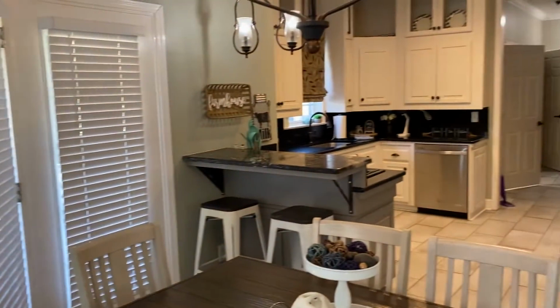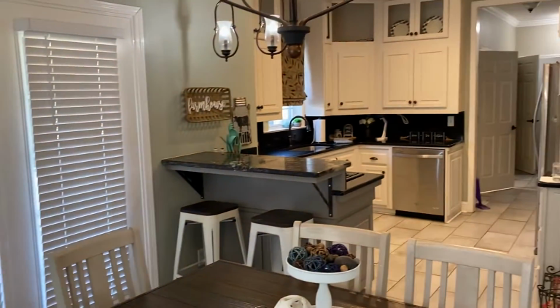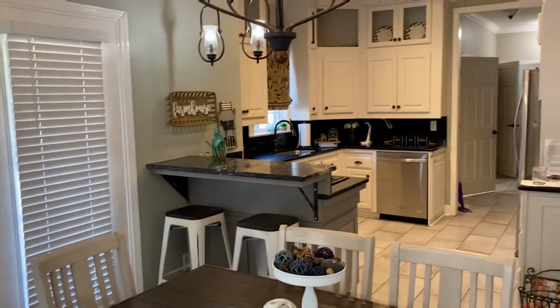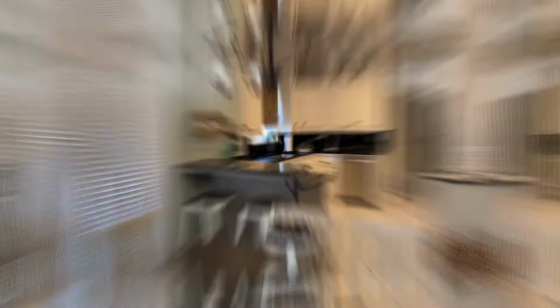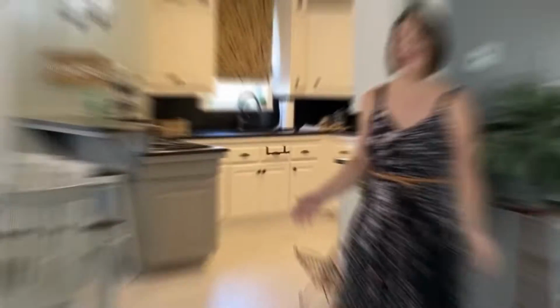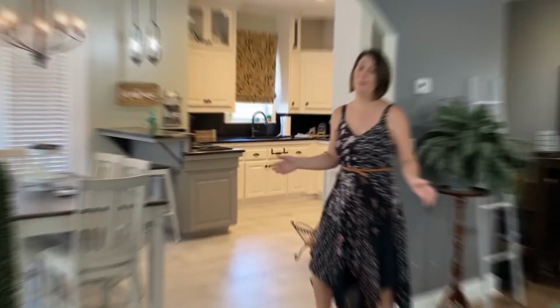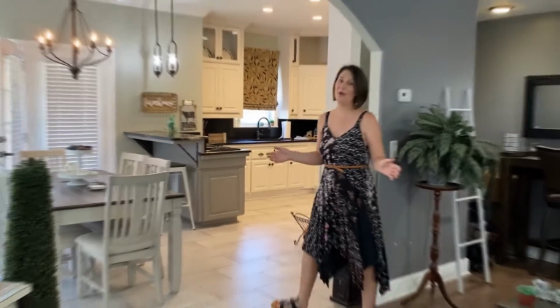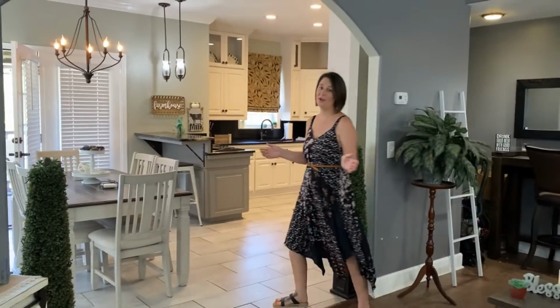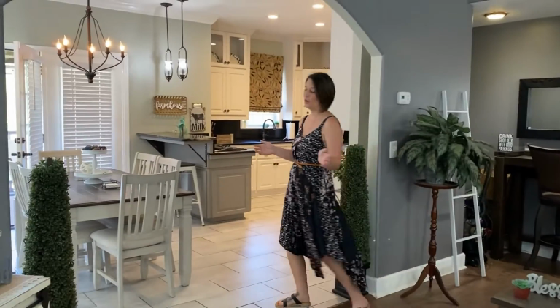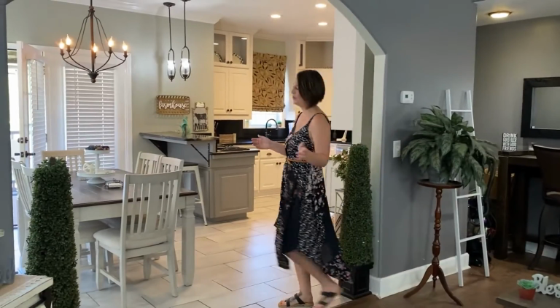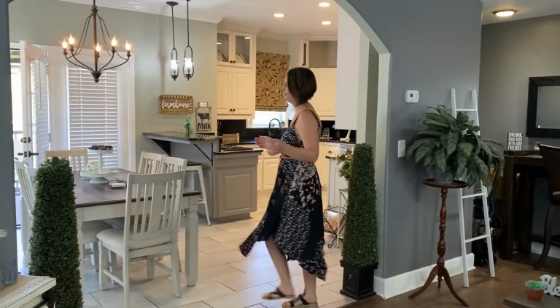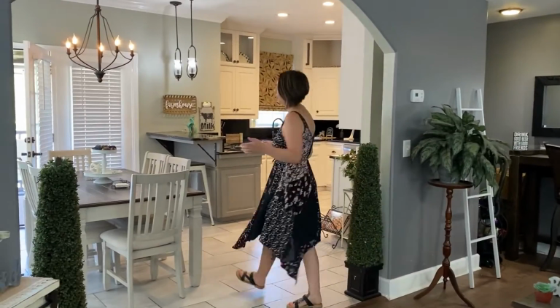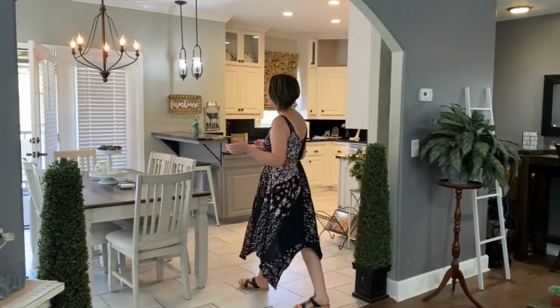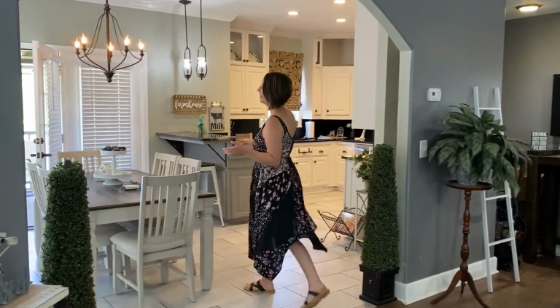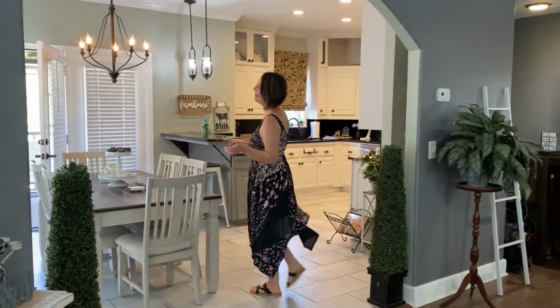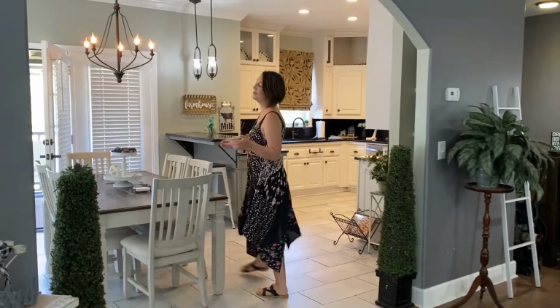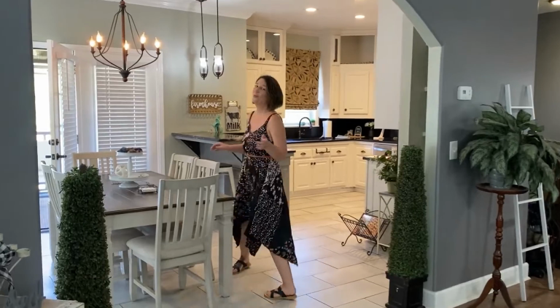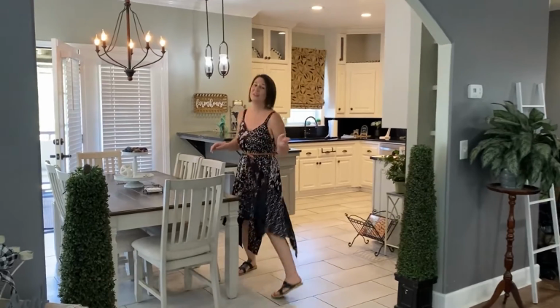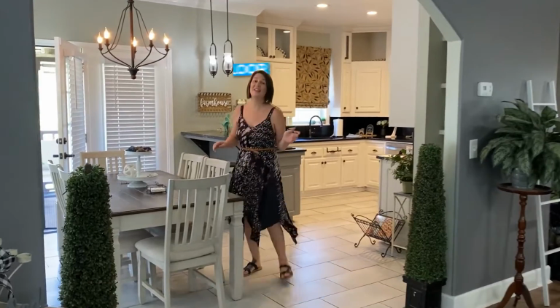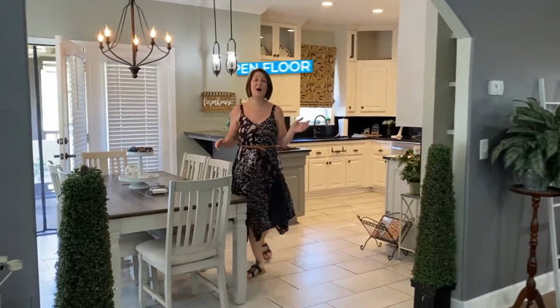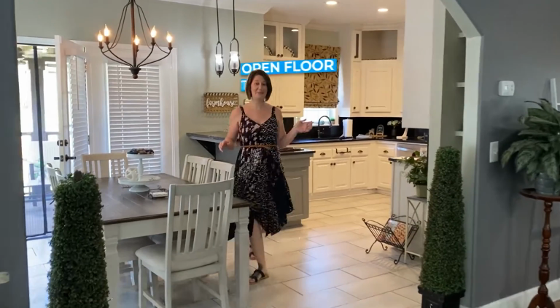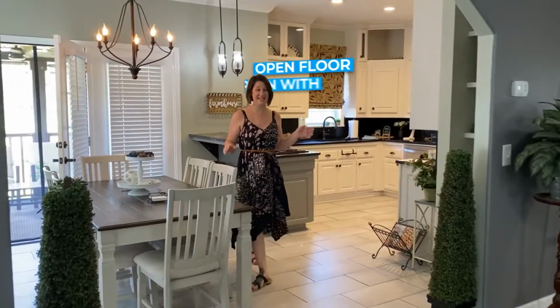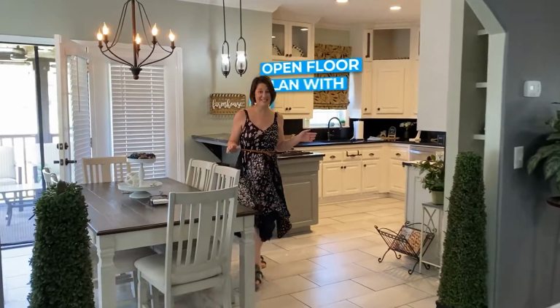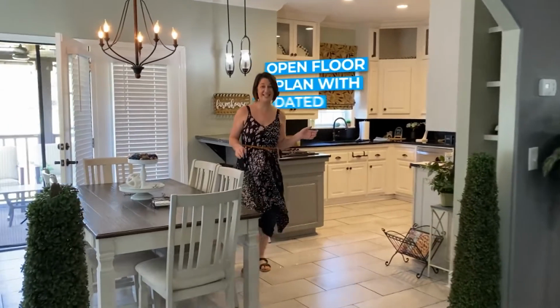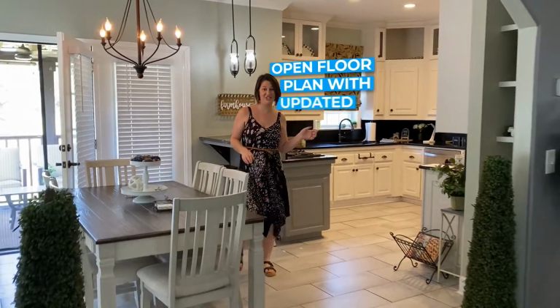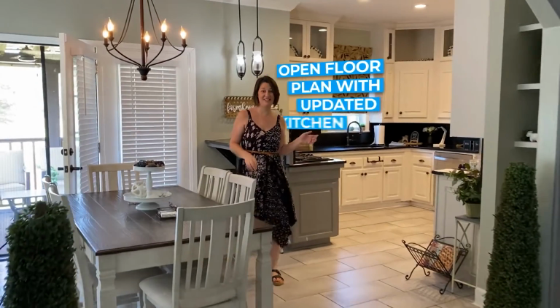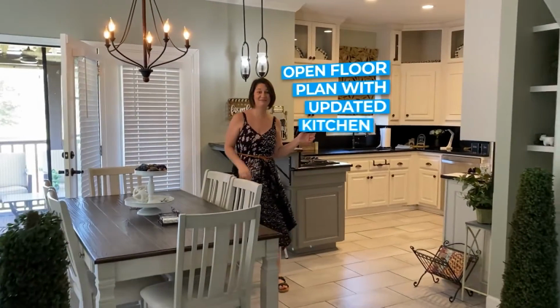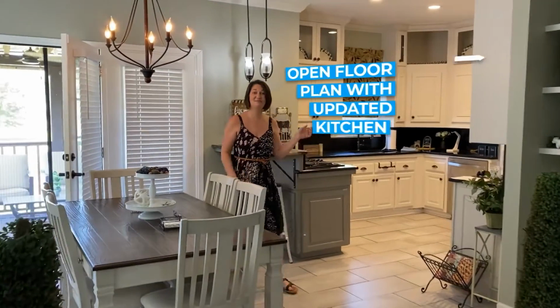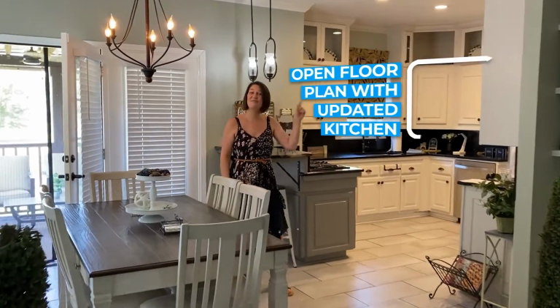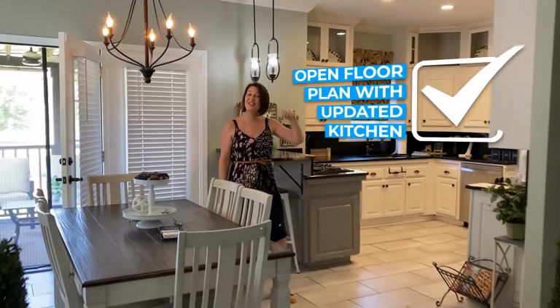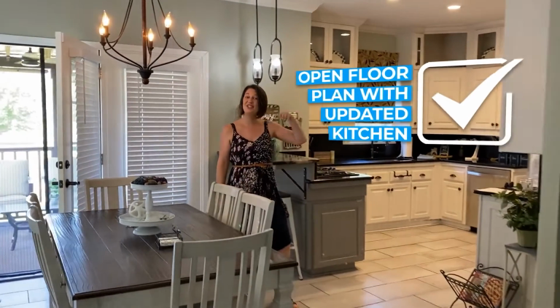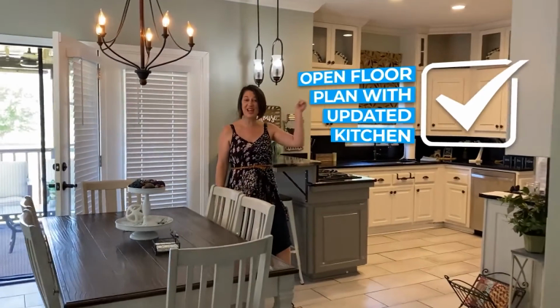How about an open floor plan with an updated kitchen? Check!